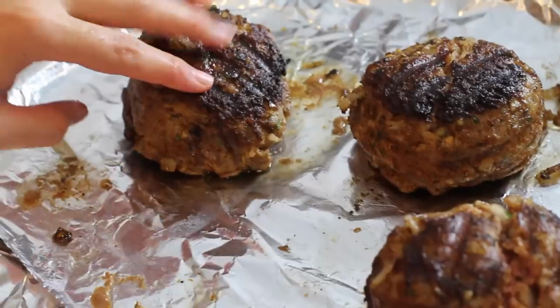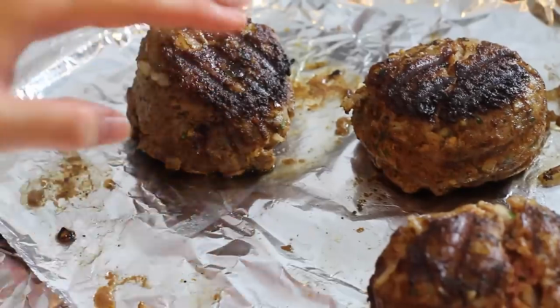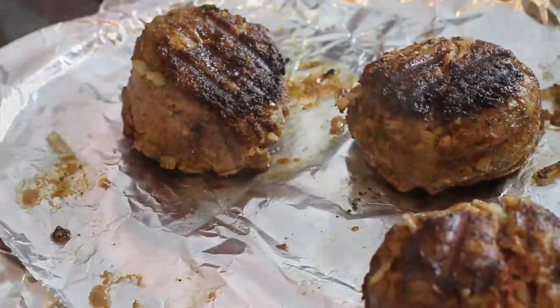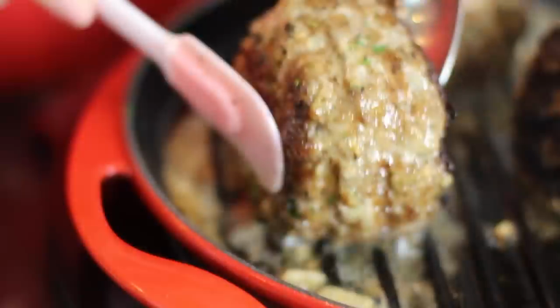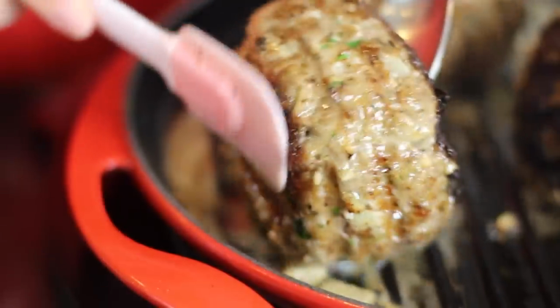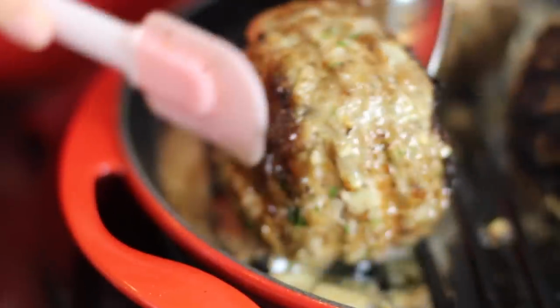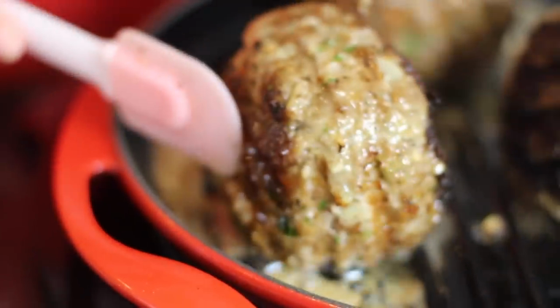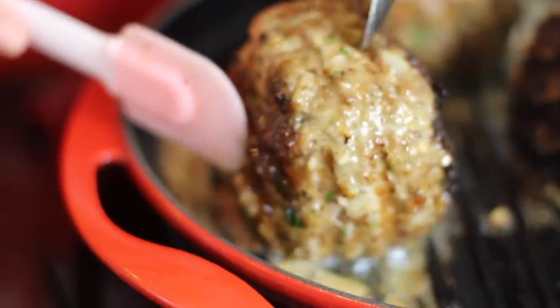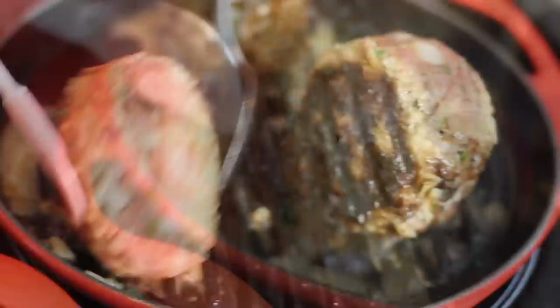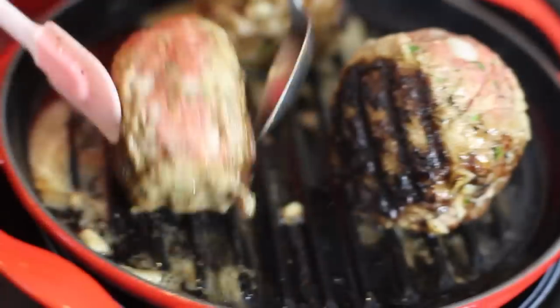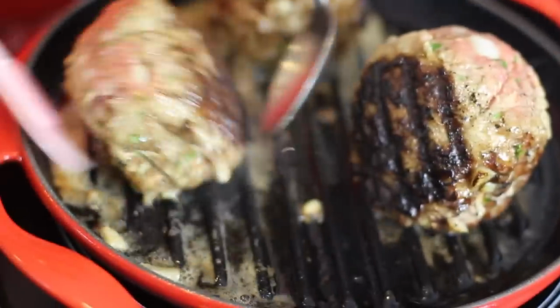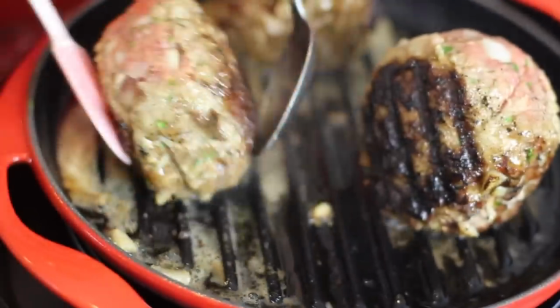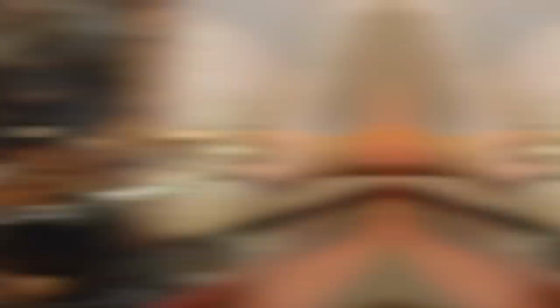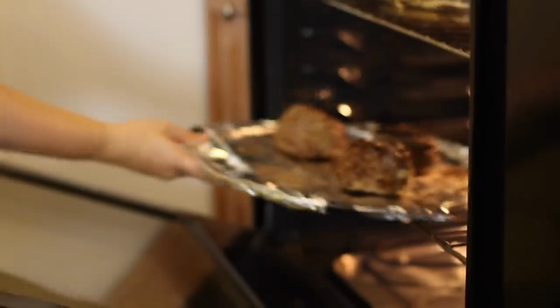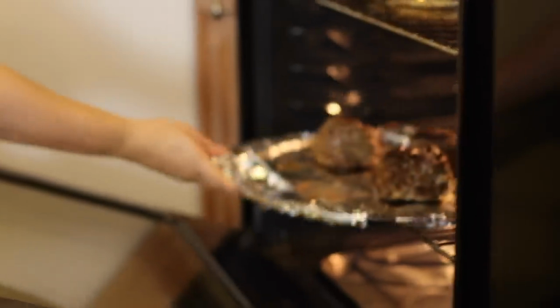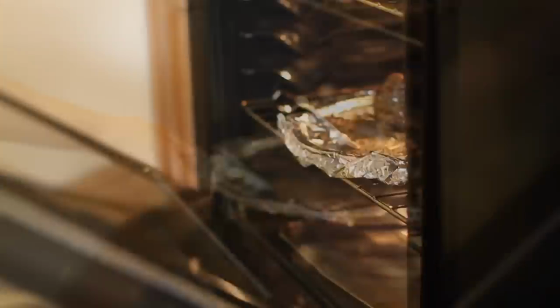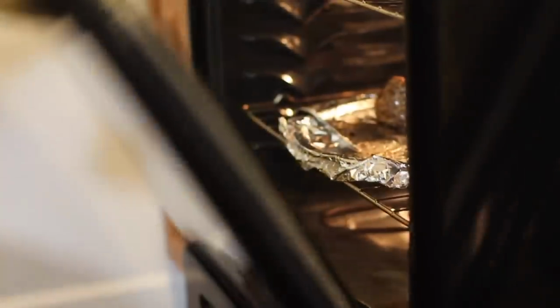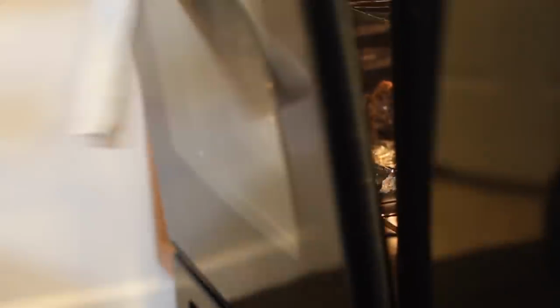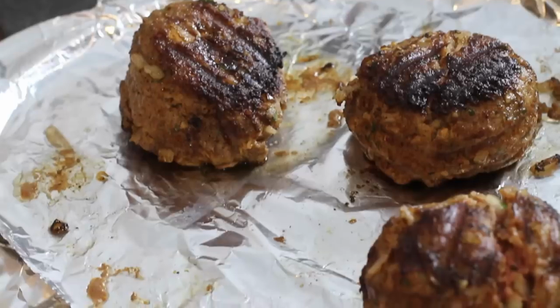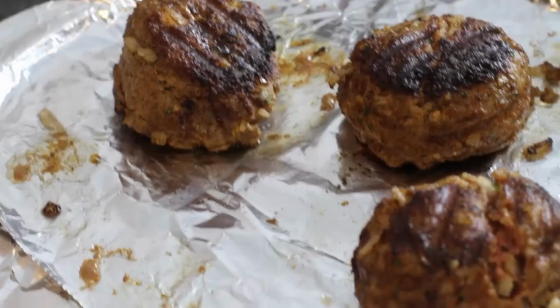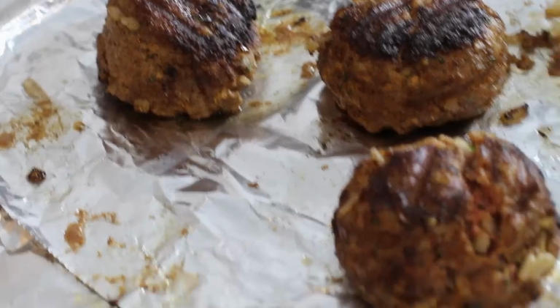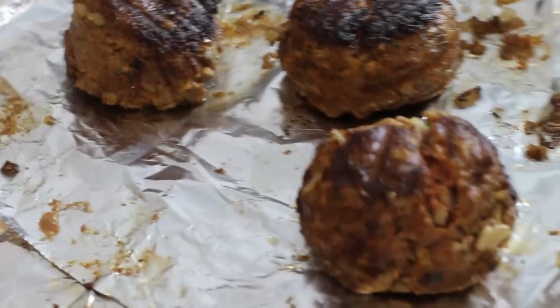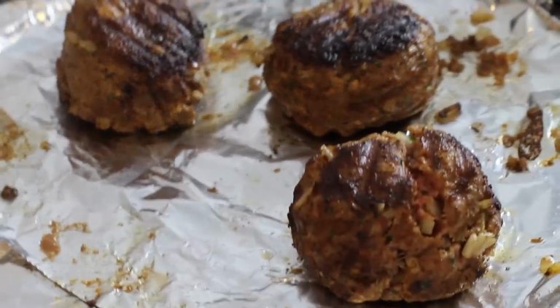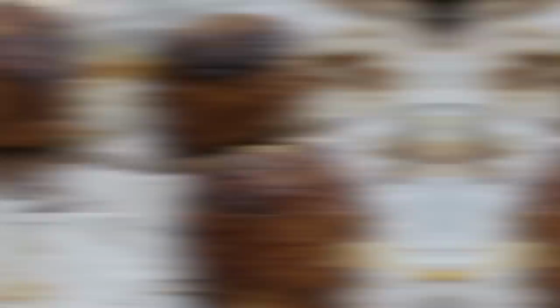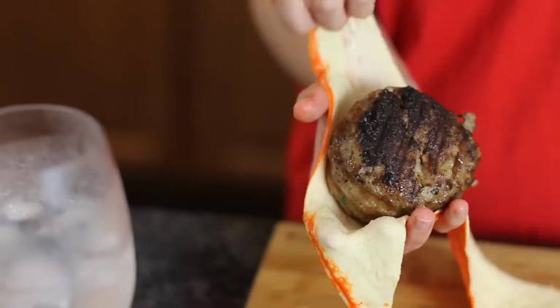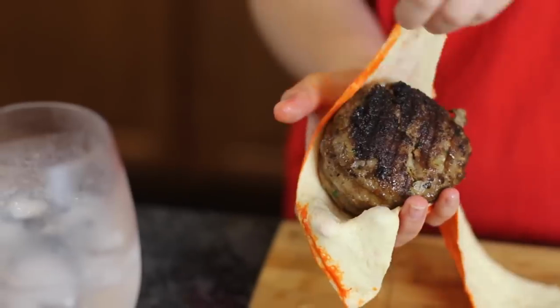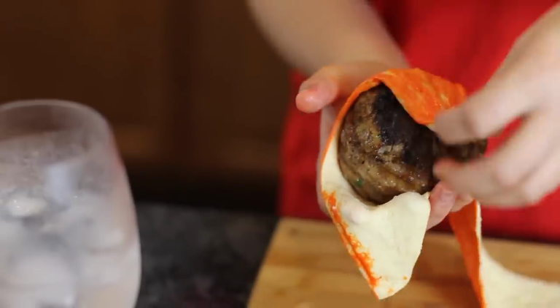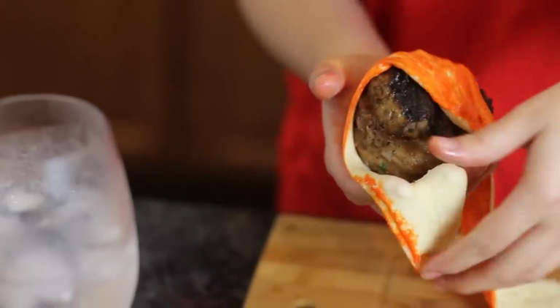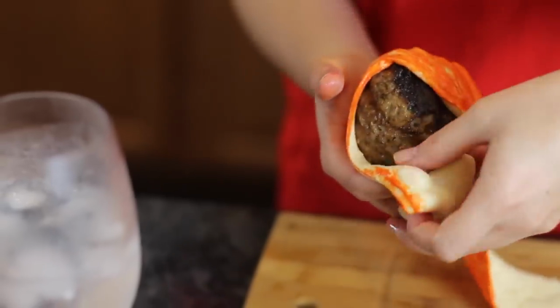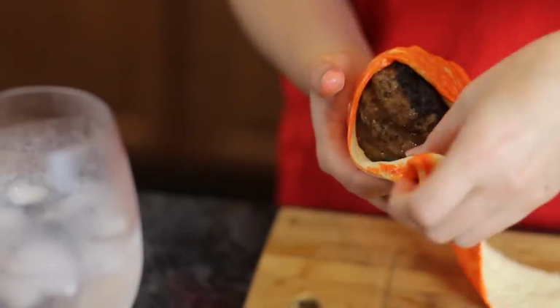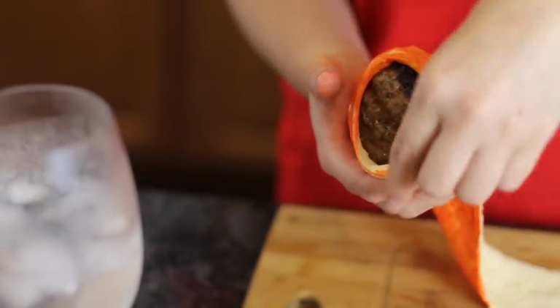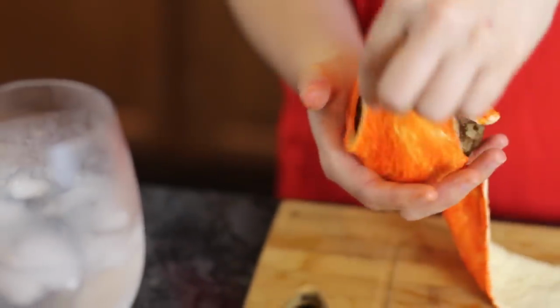Anyway, so after we seared these for about 1 minute a side and baked them for 5 minutes, we let them sit as we prepare to pumpkinize them.